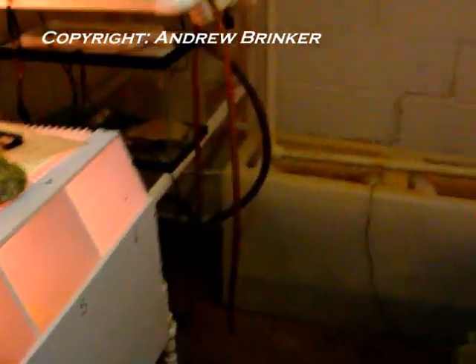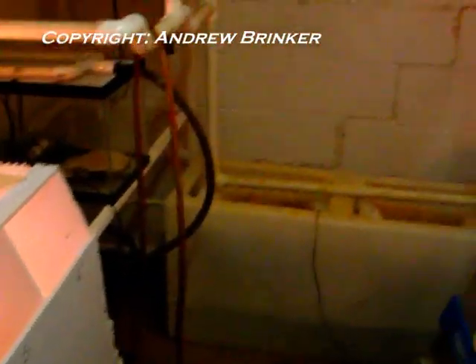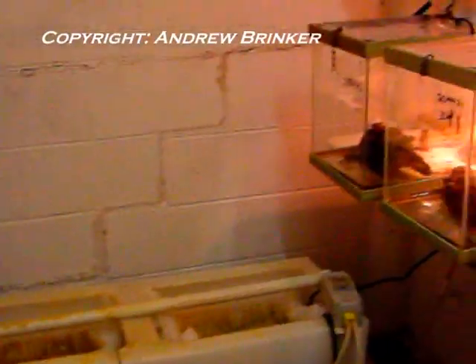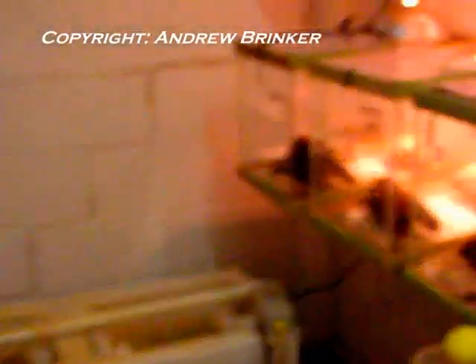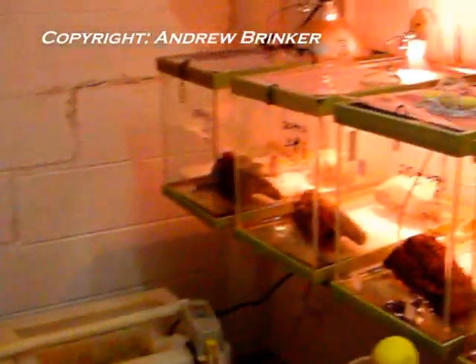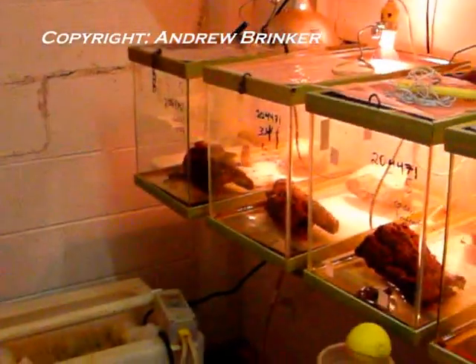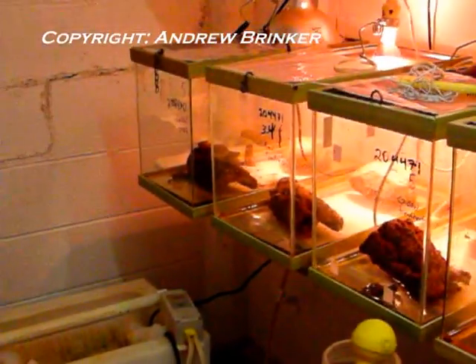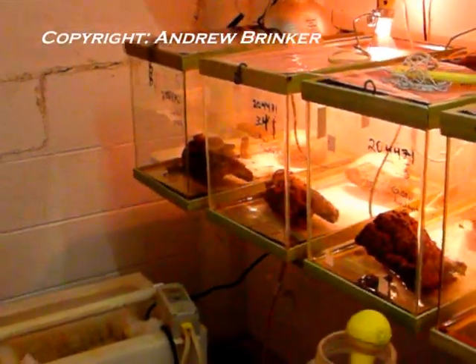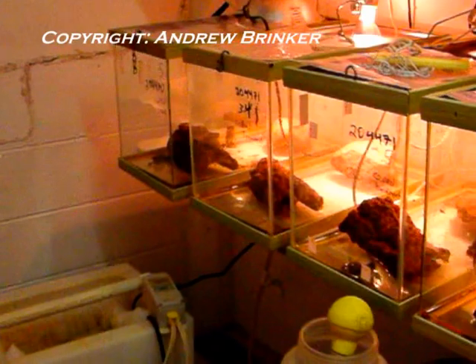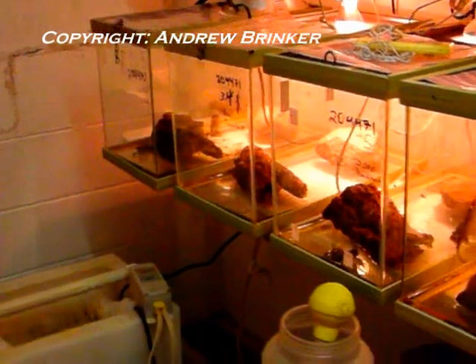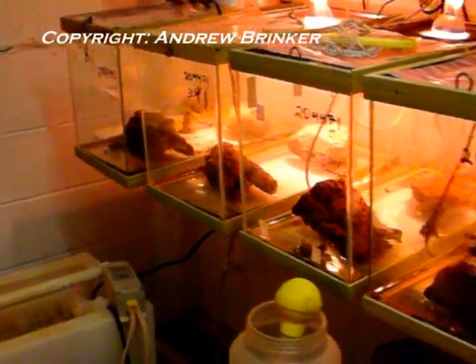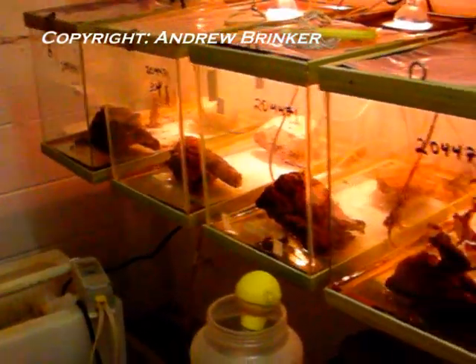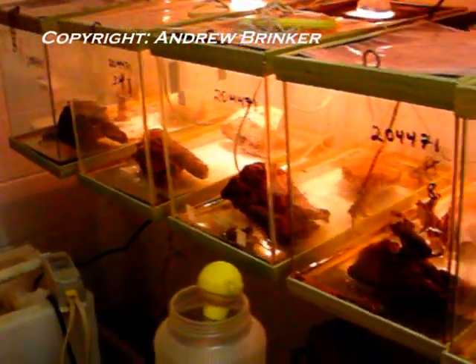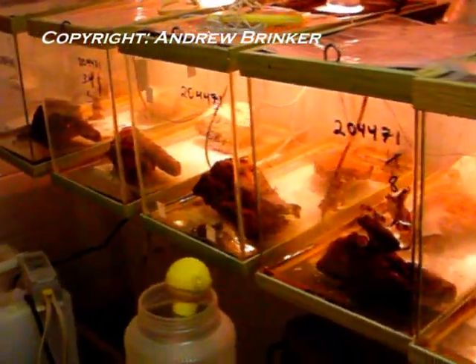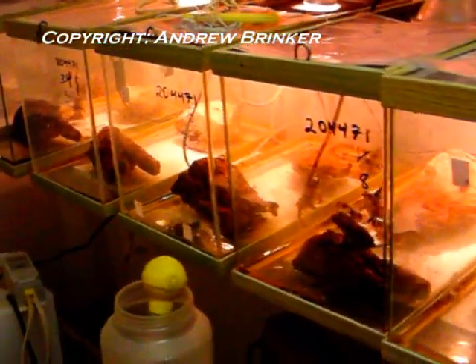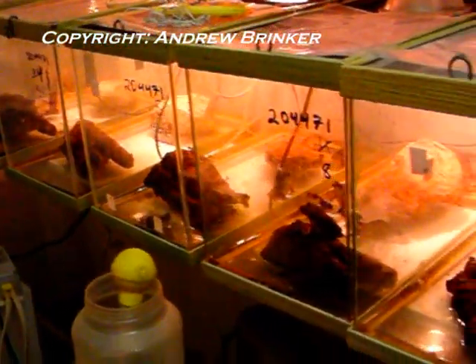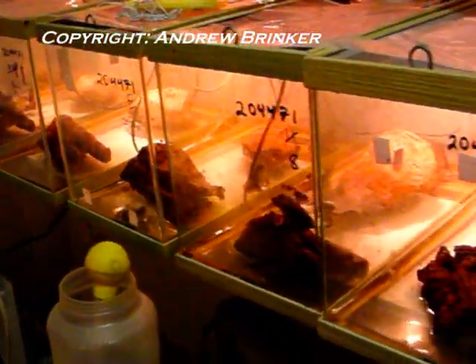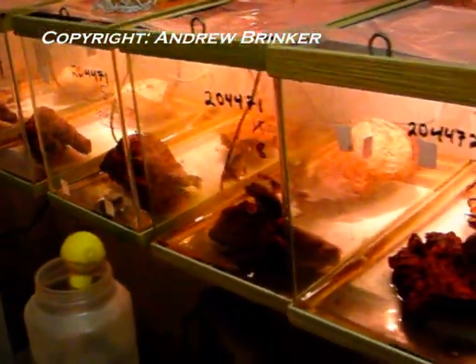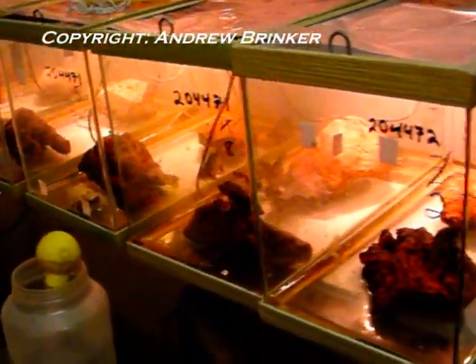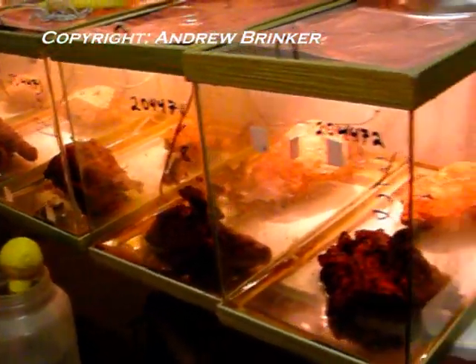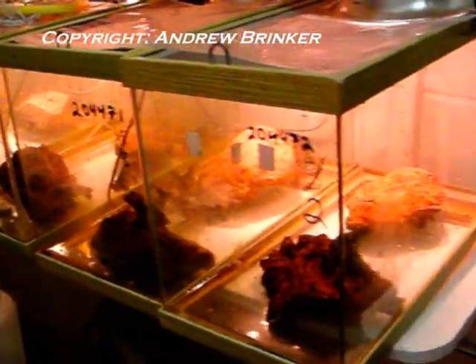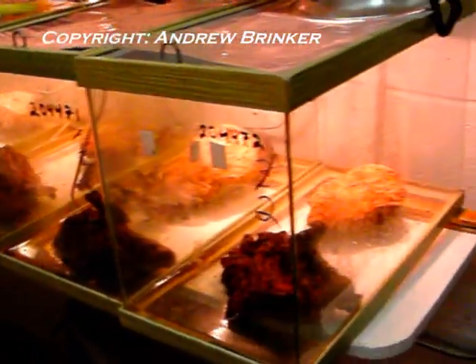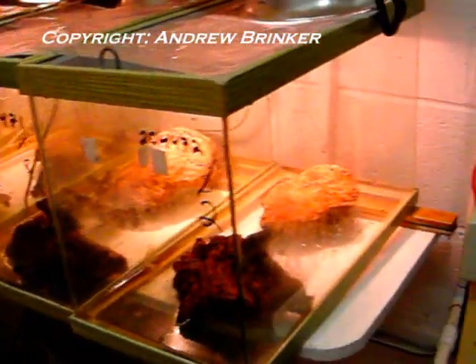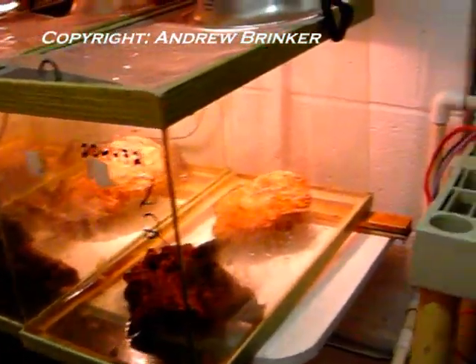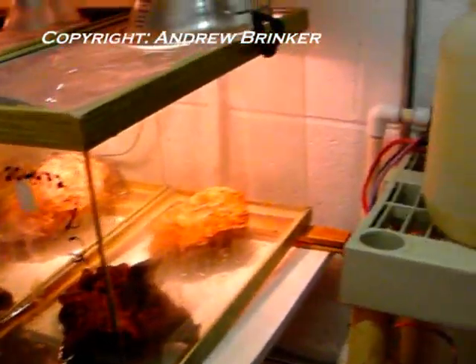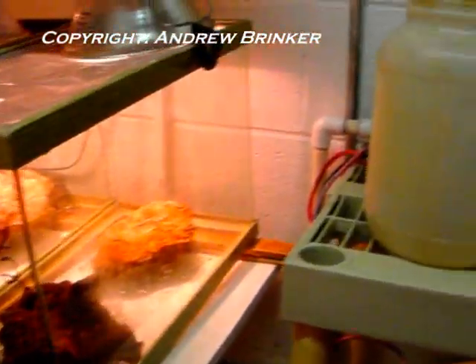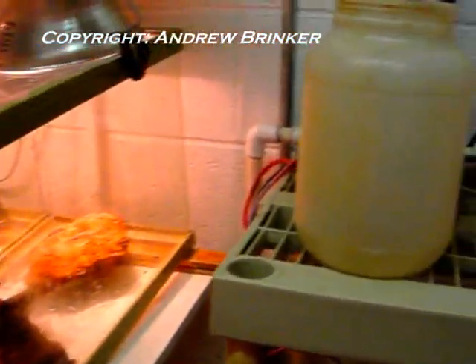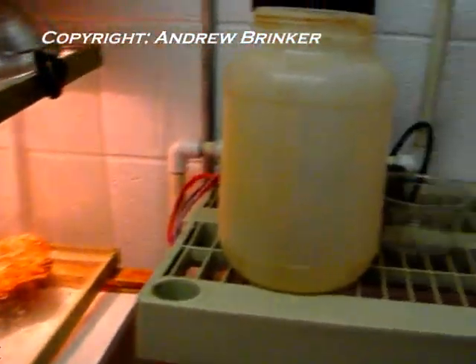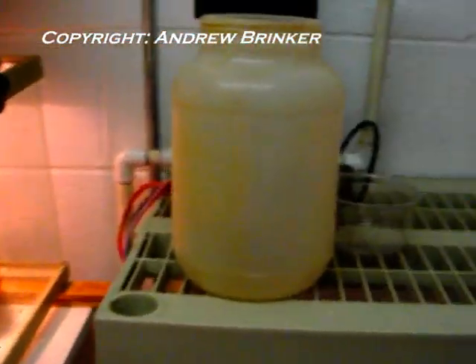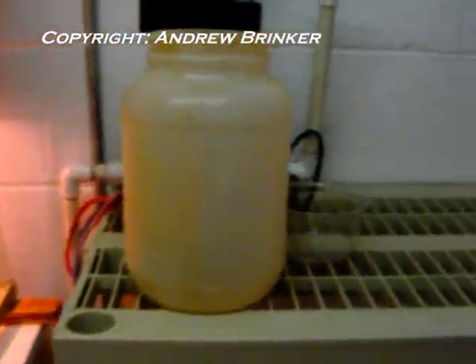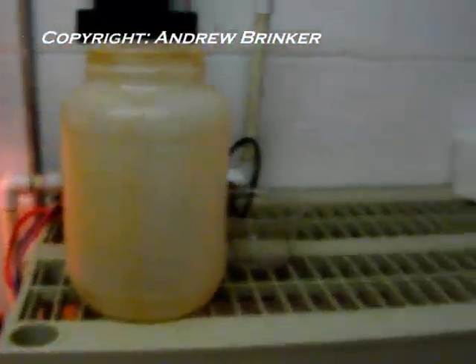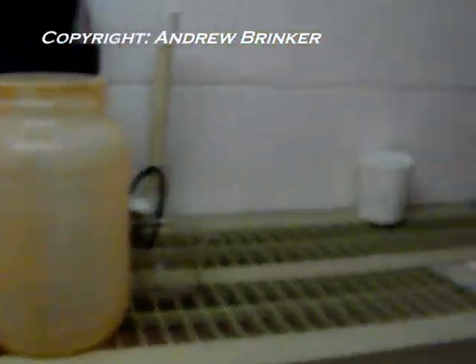Toads are raised in 10-gallon tanks with a piece of cork bark, a 30-watt spotlight, and a small pool created by tilting the tanks slightly.